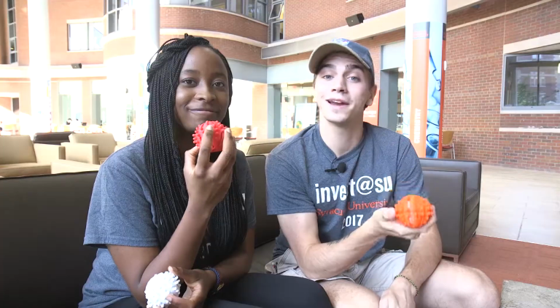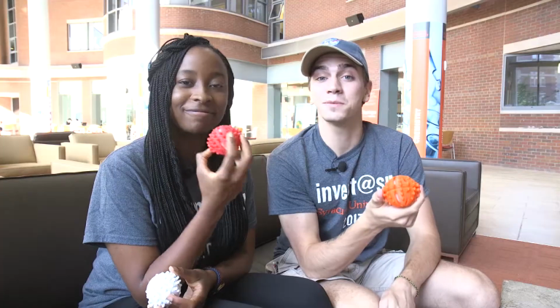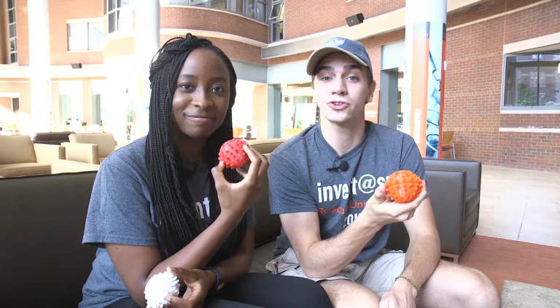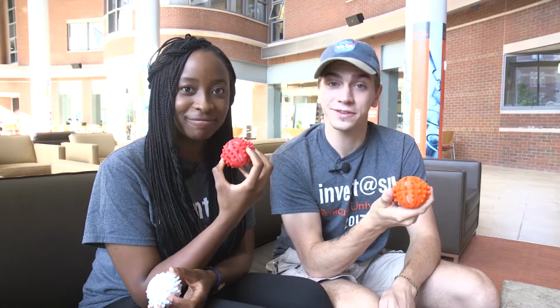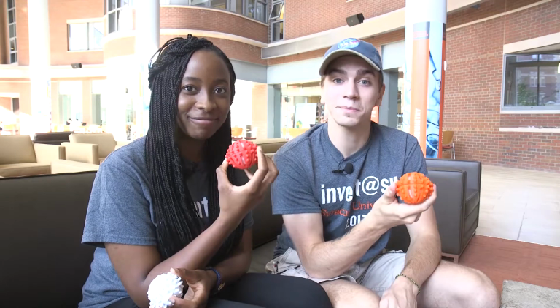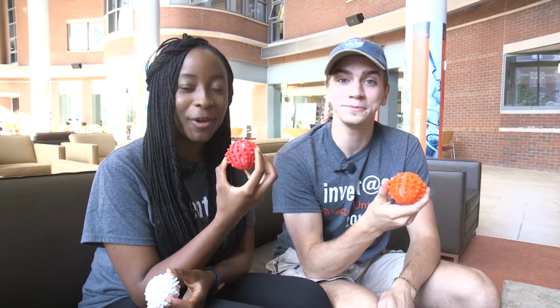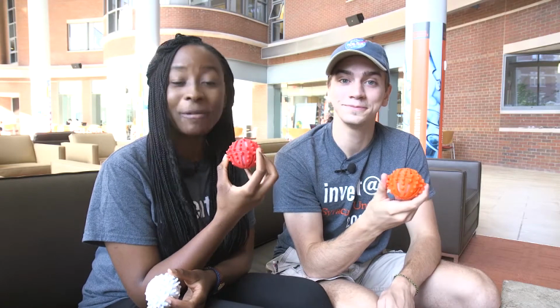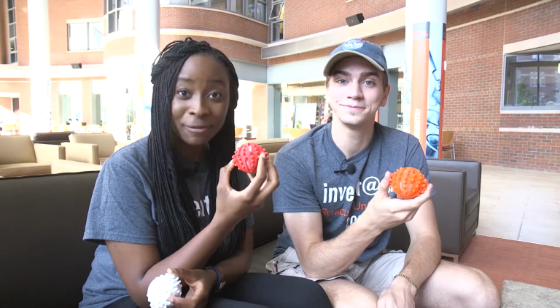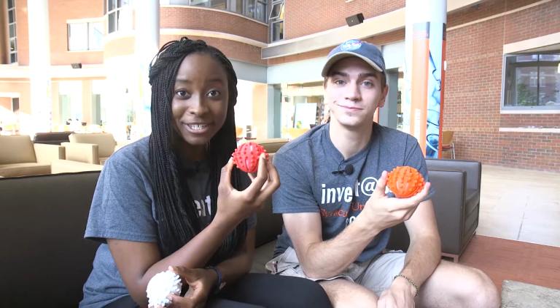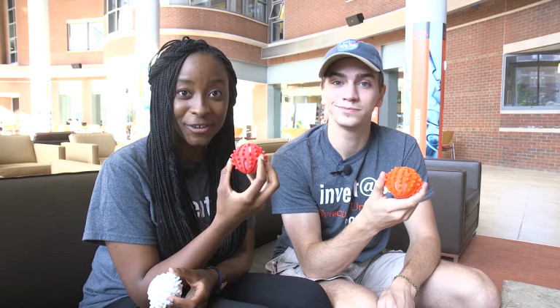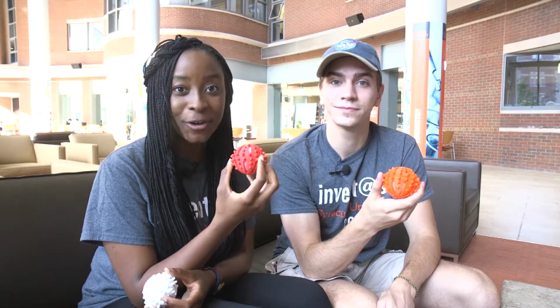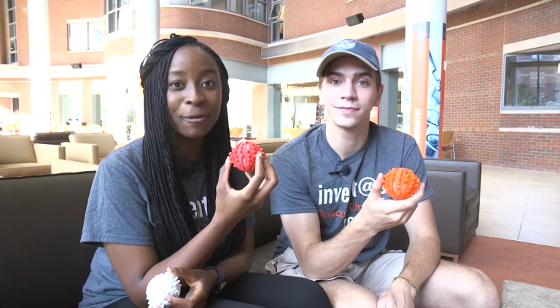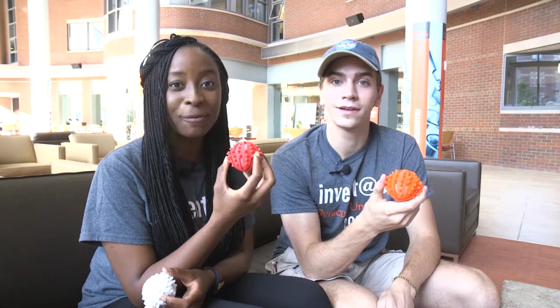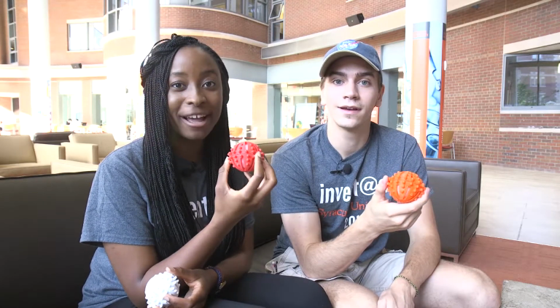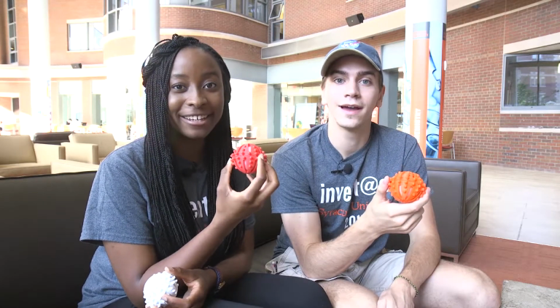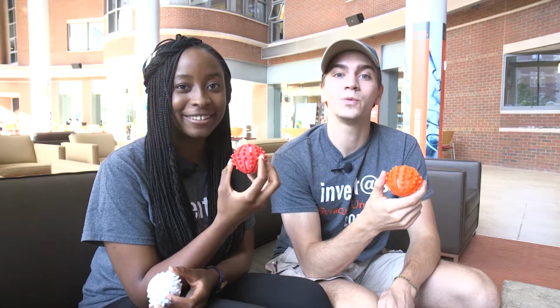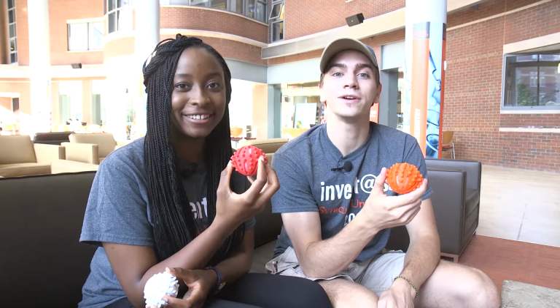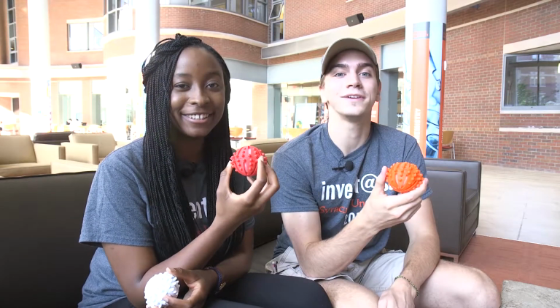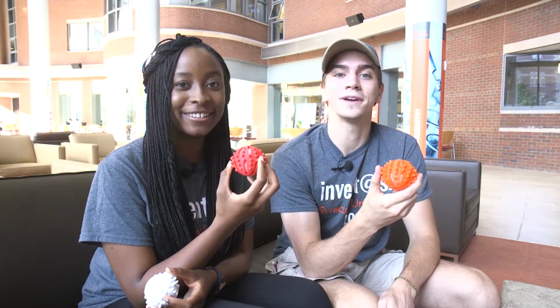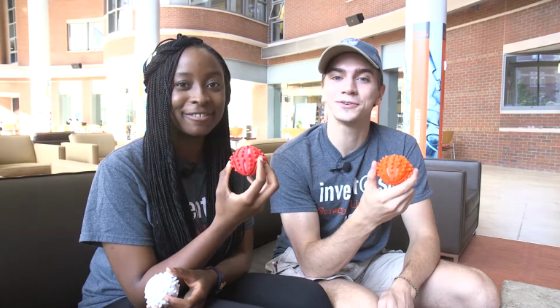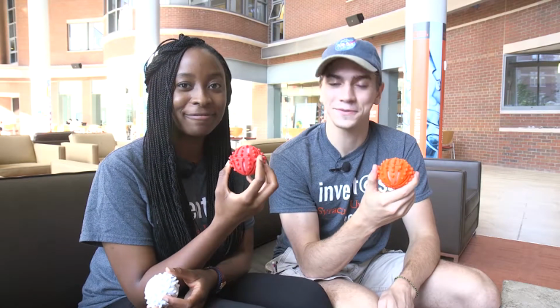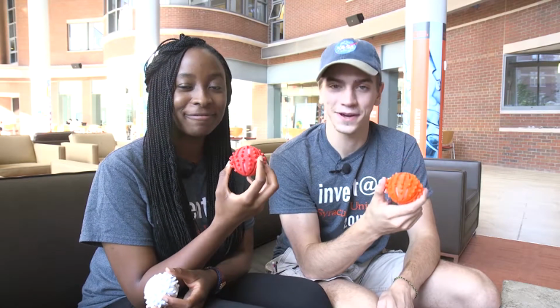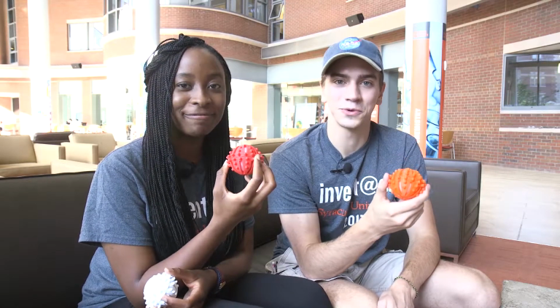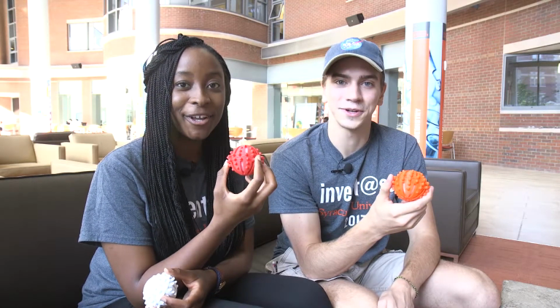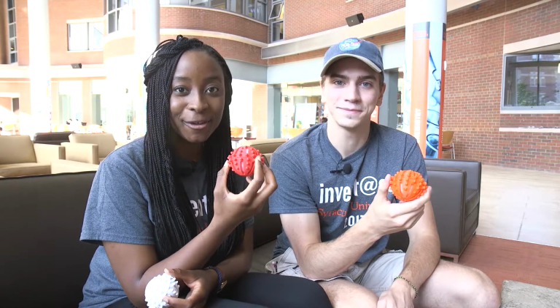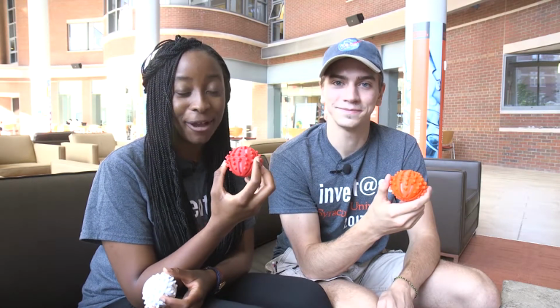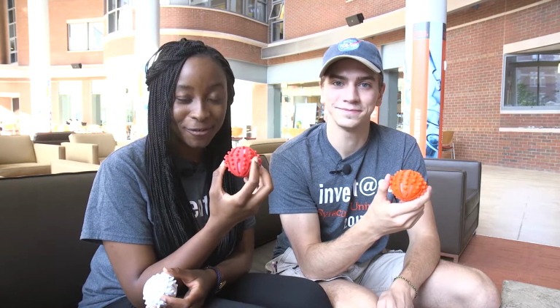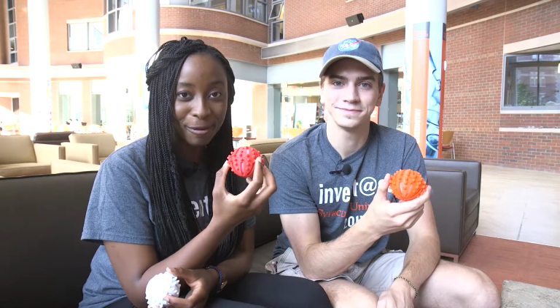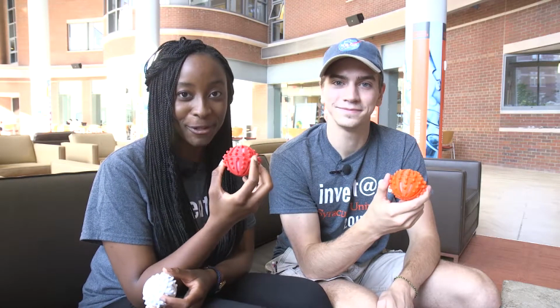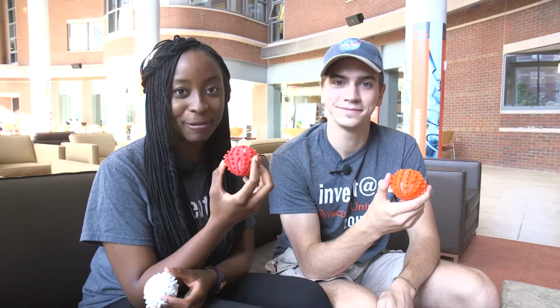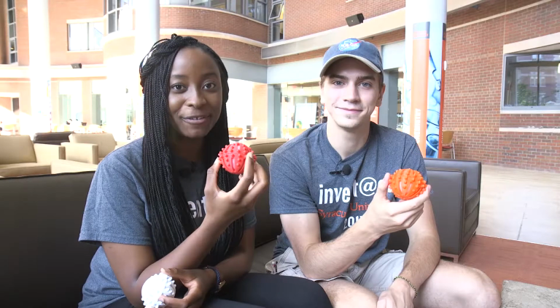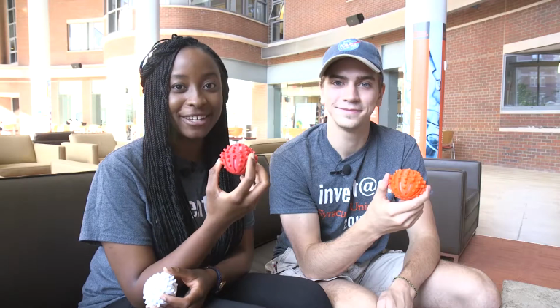My name is Charles Kepler. My name is Serena Omolomai, and we are the inventors of Fiber Free — the microfiber trapping device.